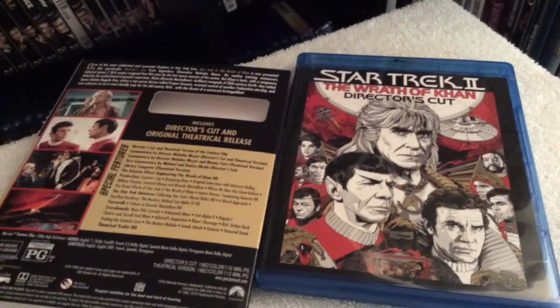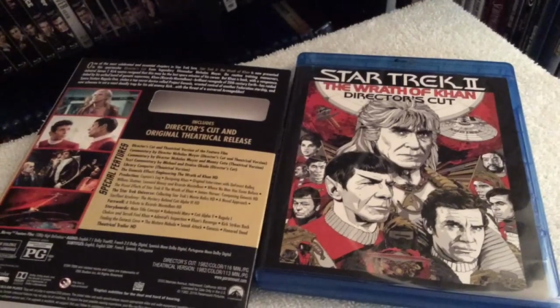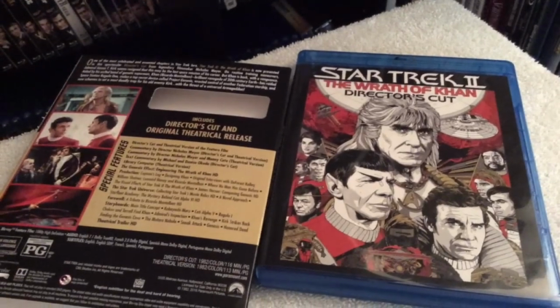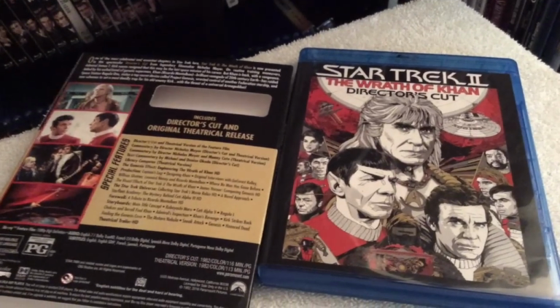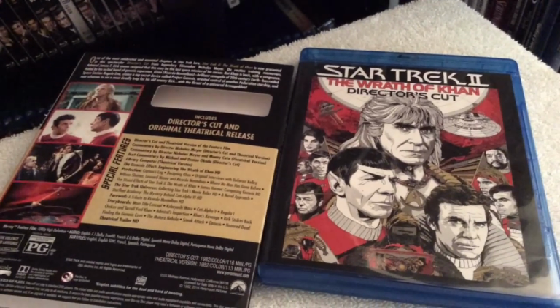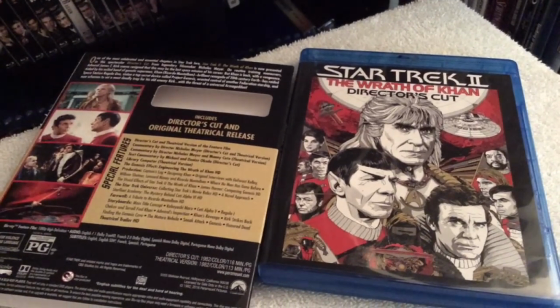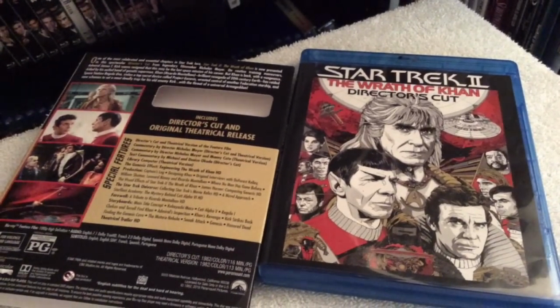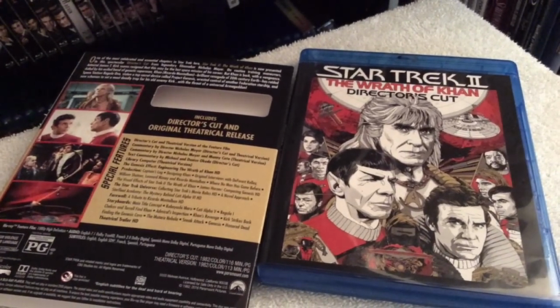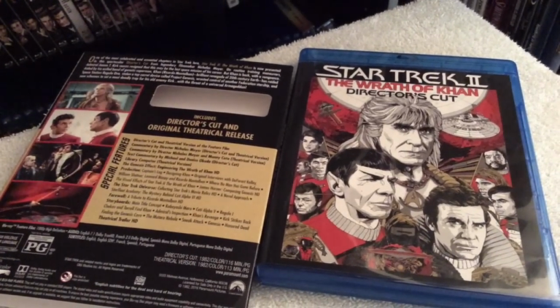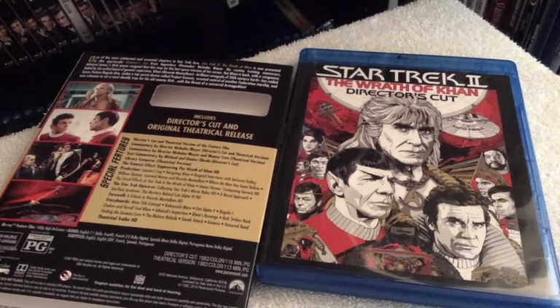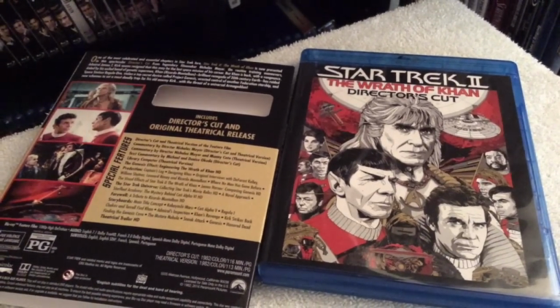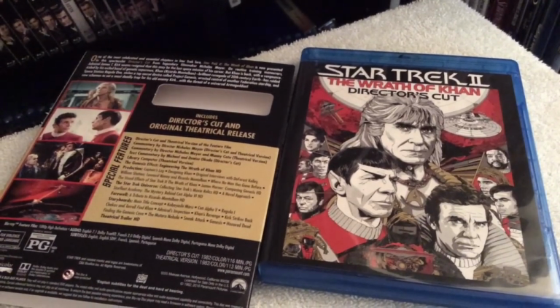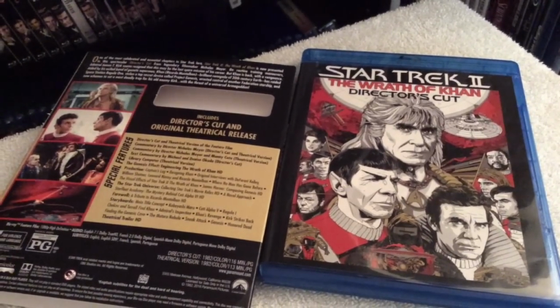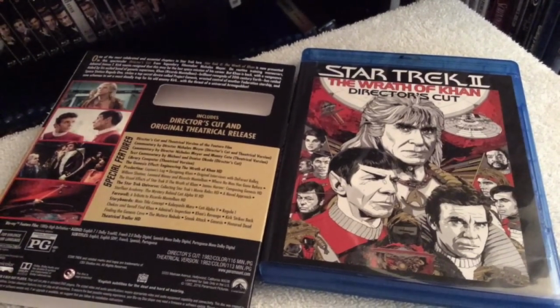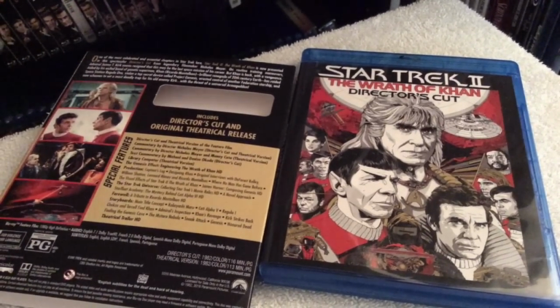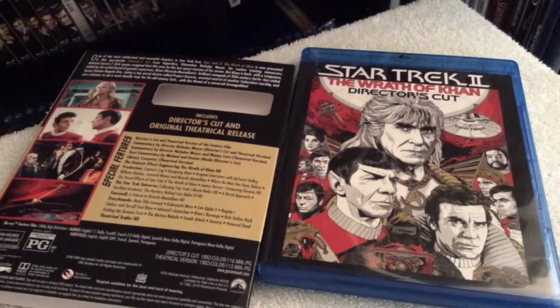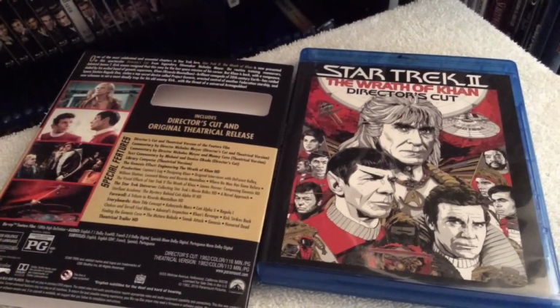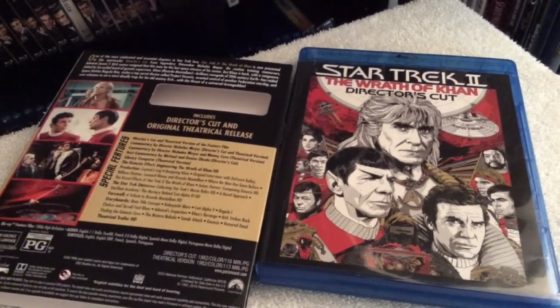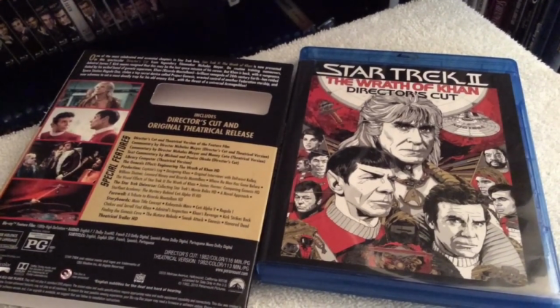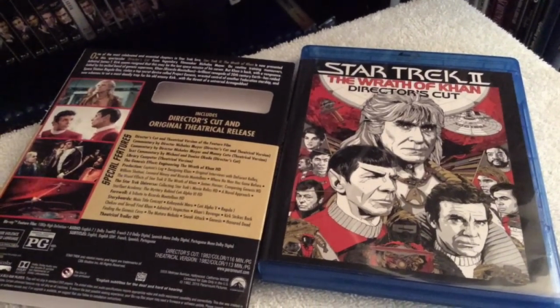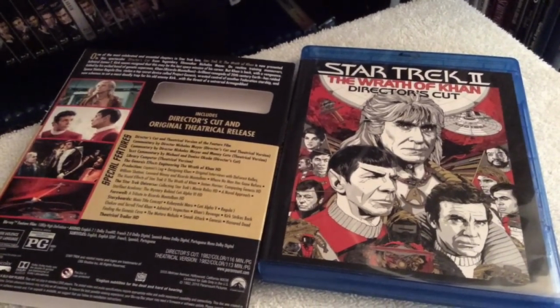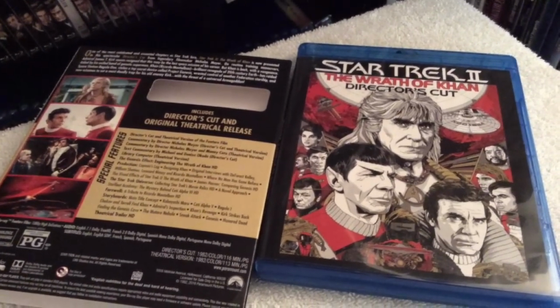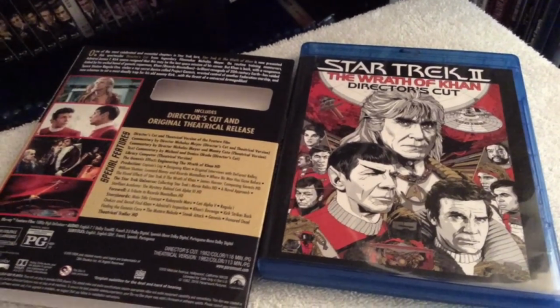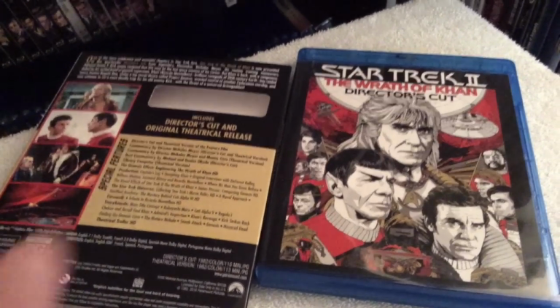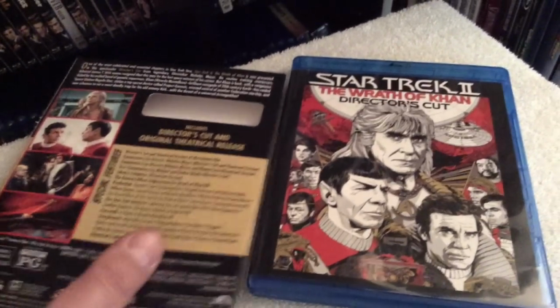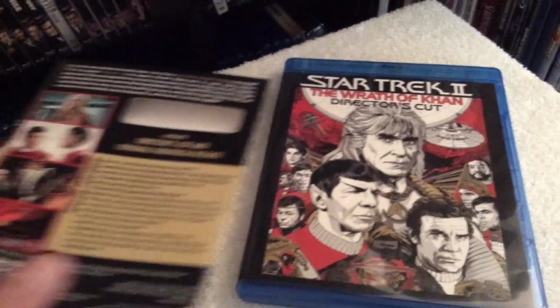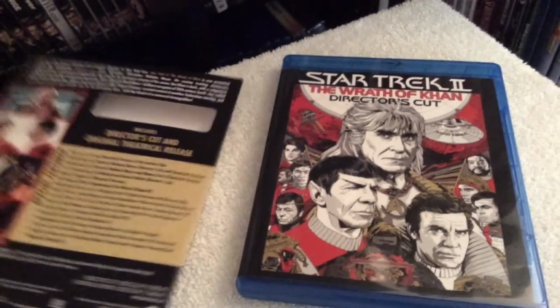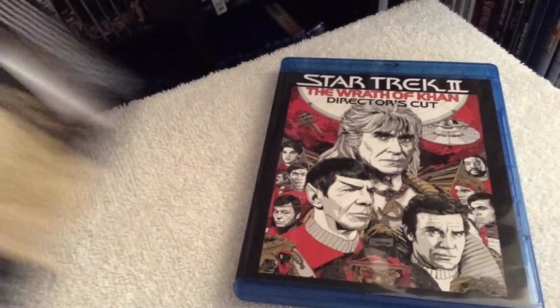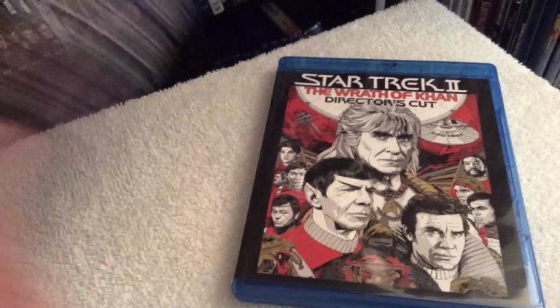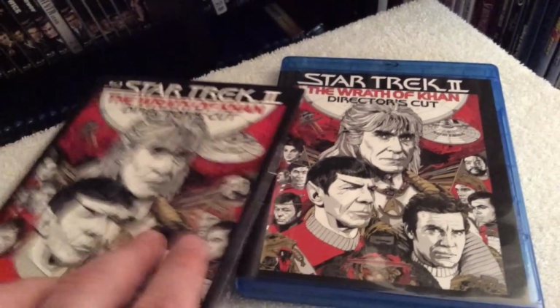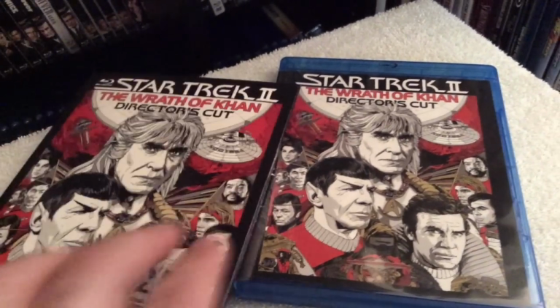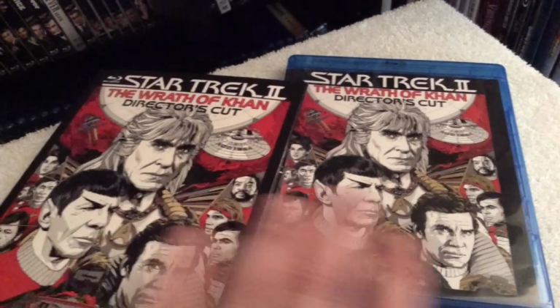The soundtrack audio mix is just amazing — it's a 7.1 audio mix which I'll rate a solid five out of five.